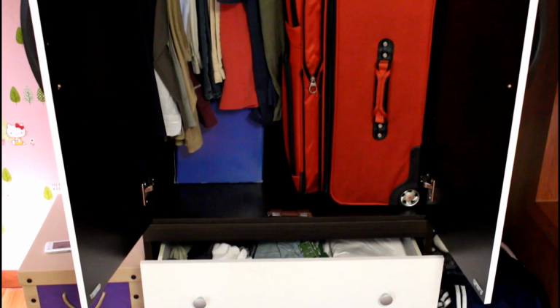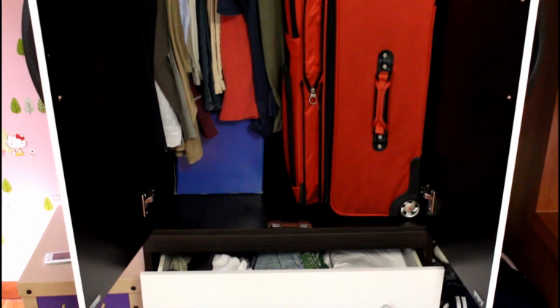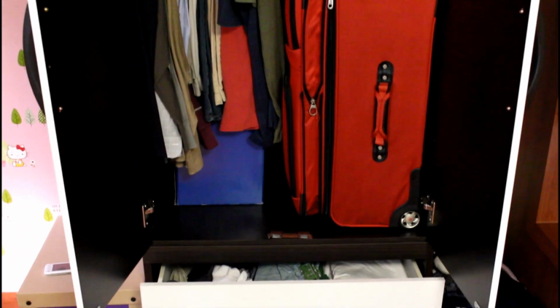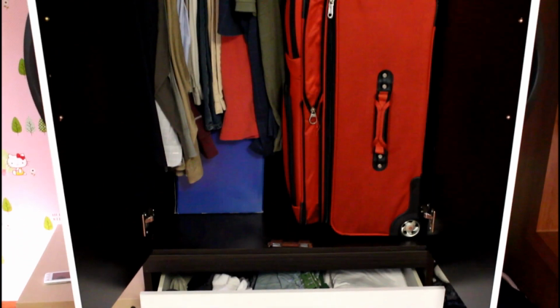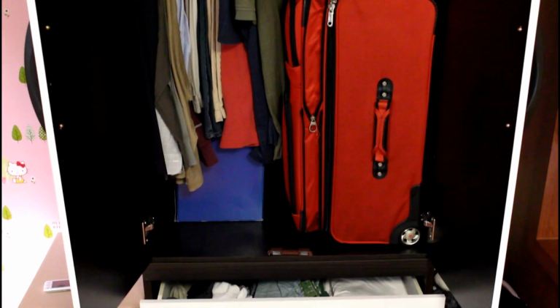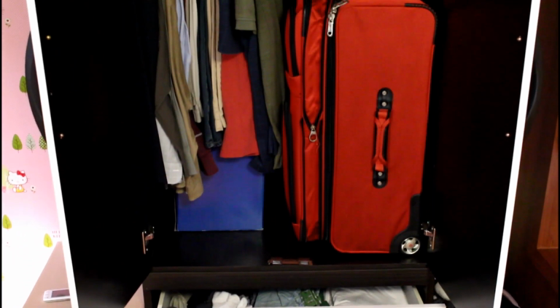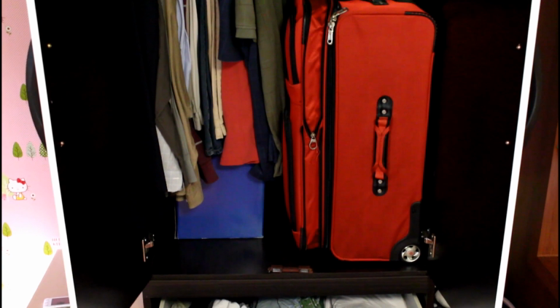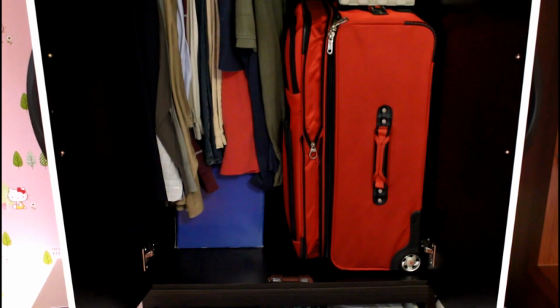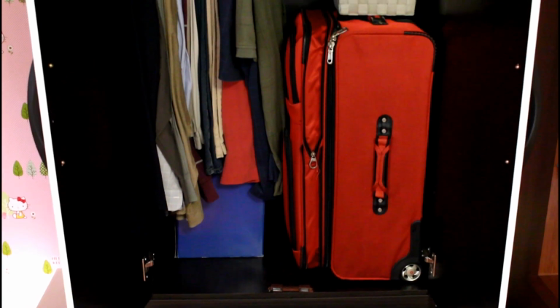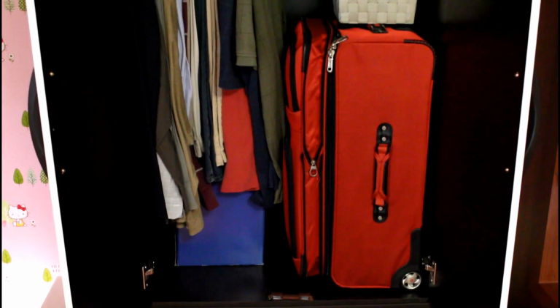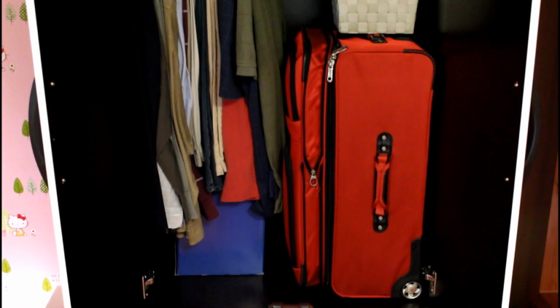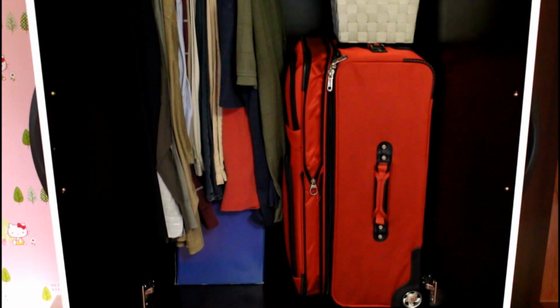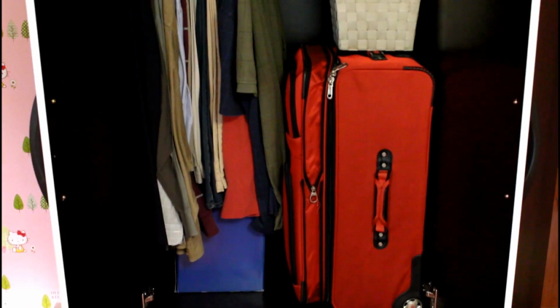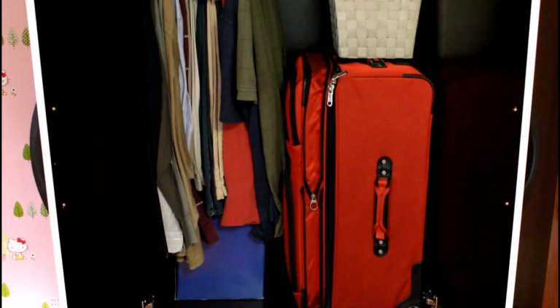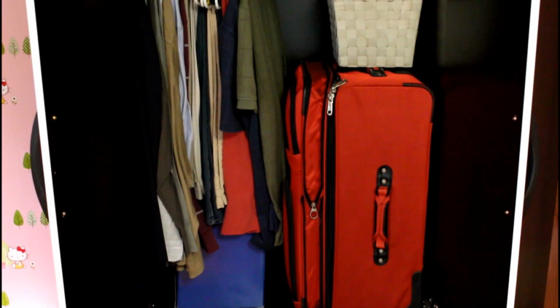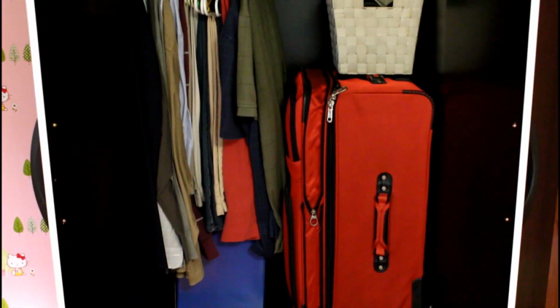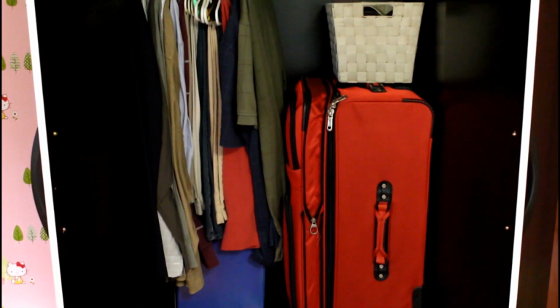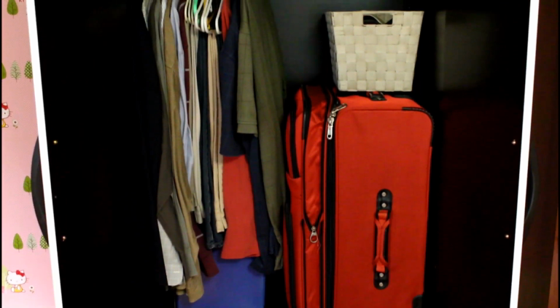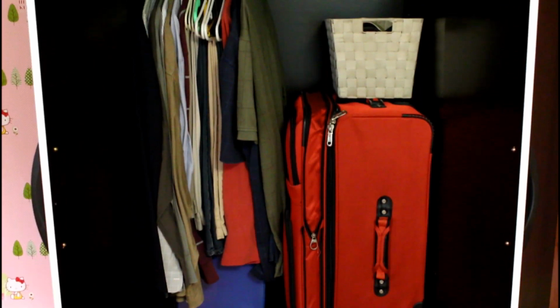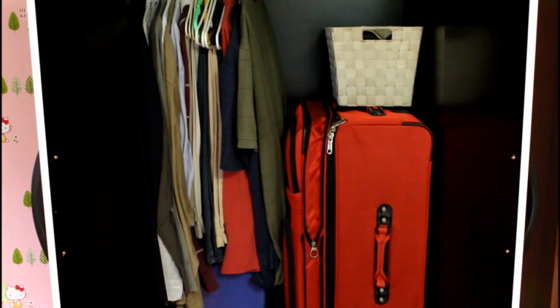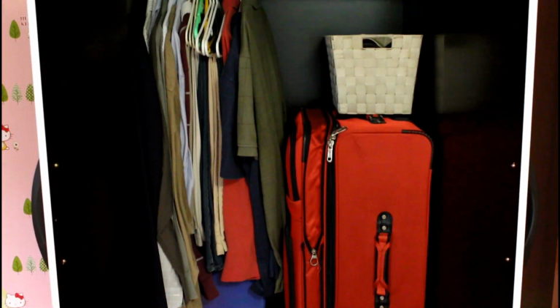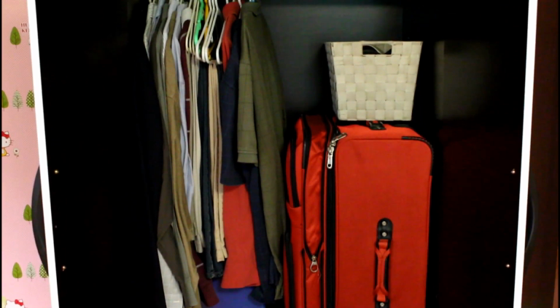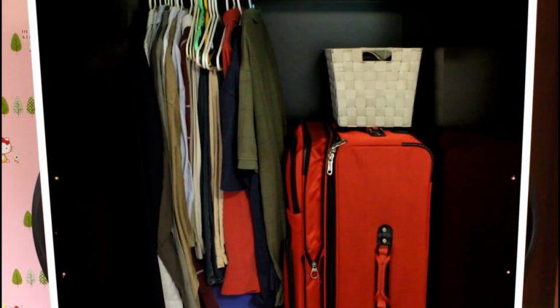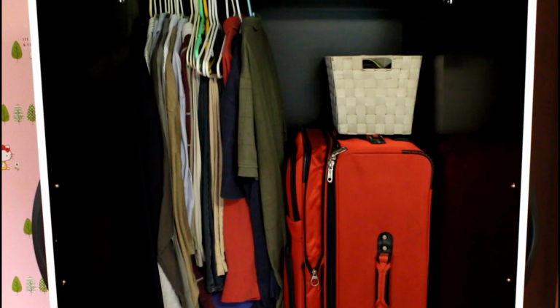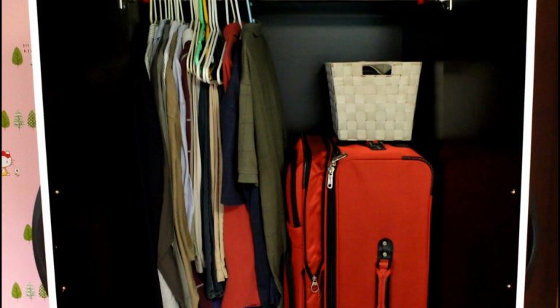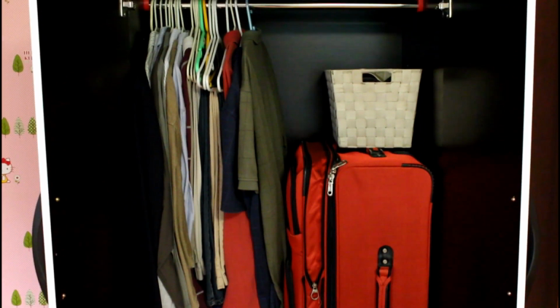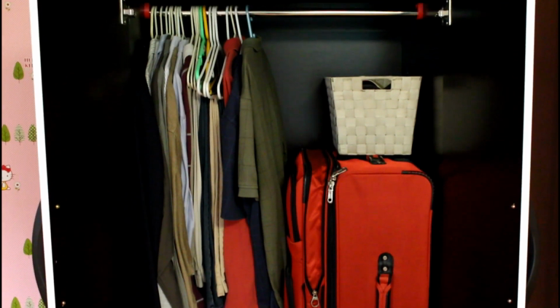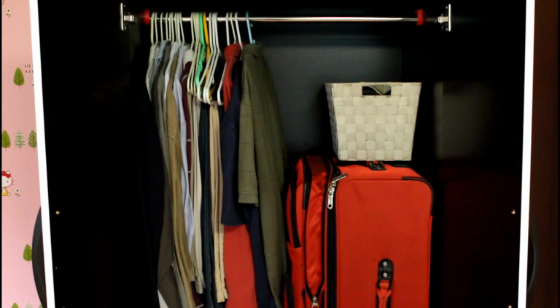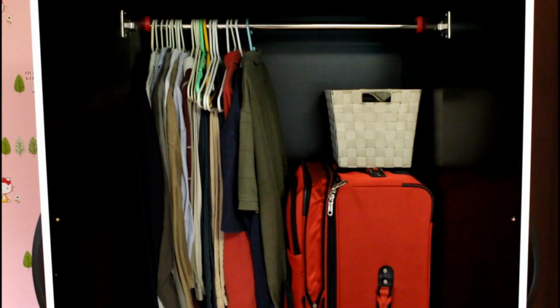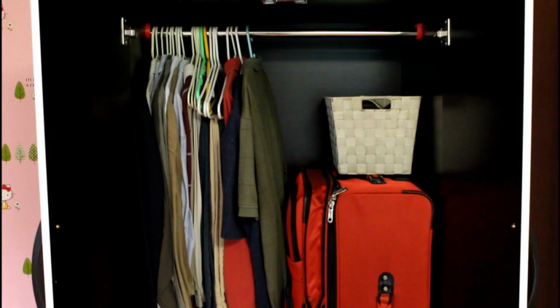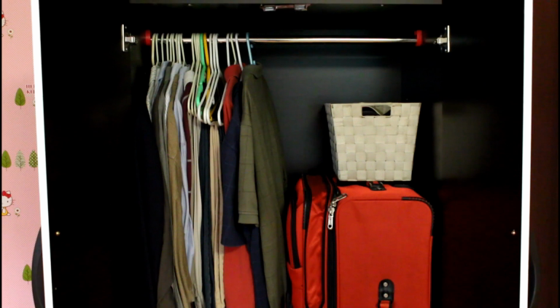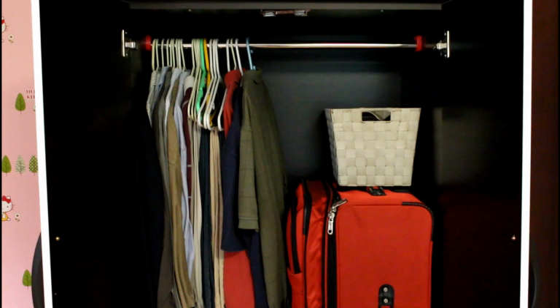You get a dresser for your clothes. I don't have a whole lot of stuff, so I use the space for my extra suitcases.